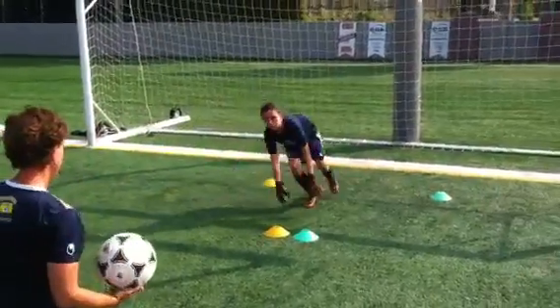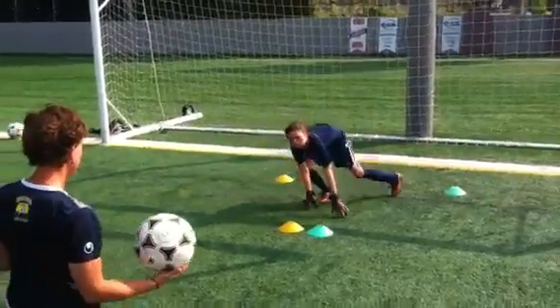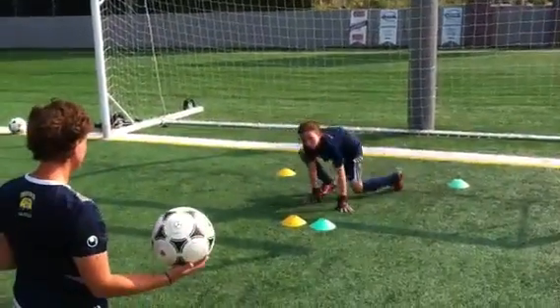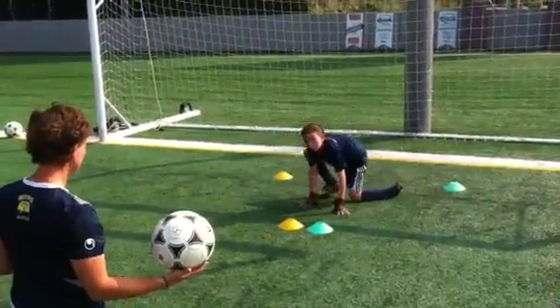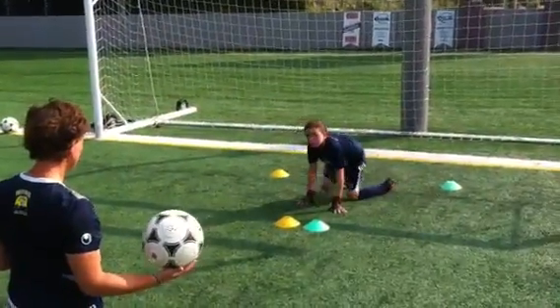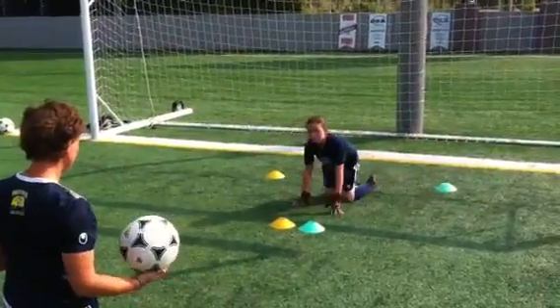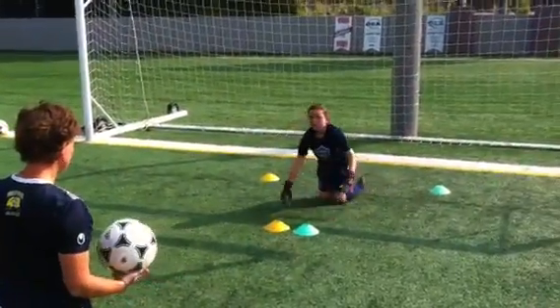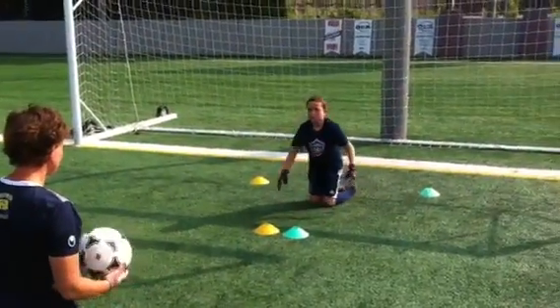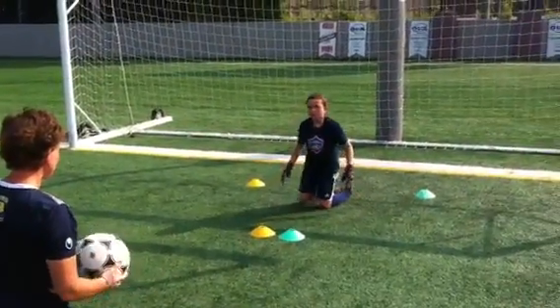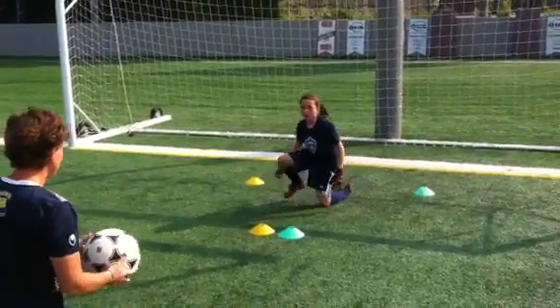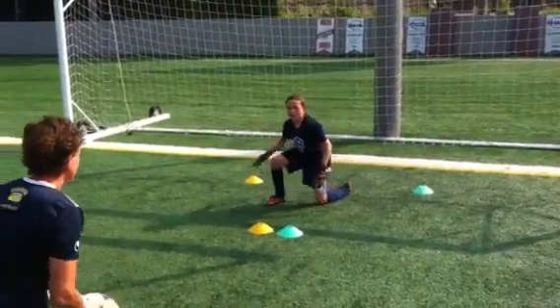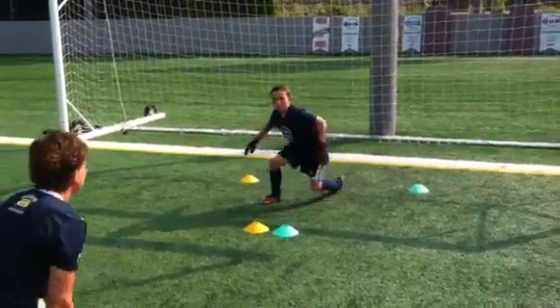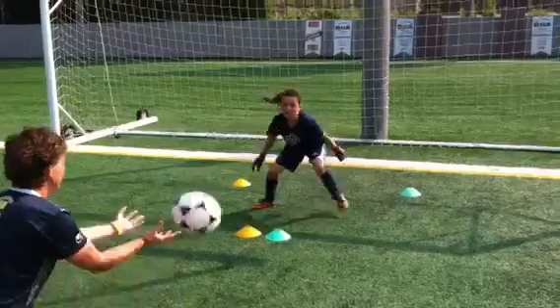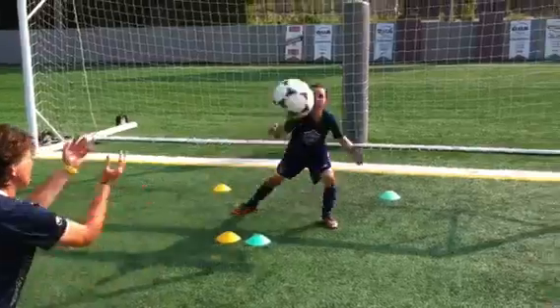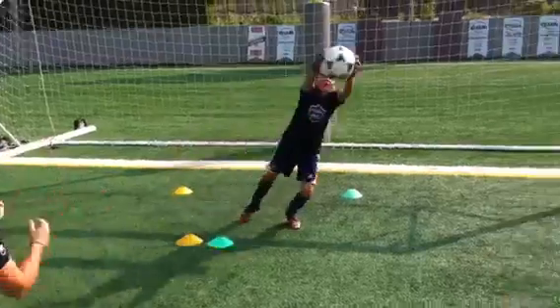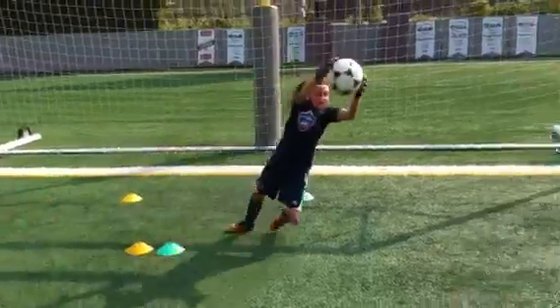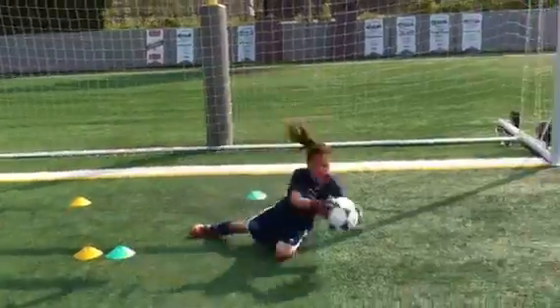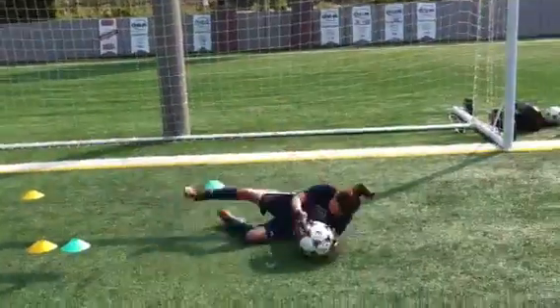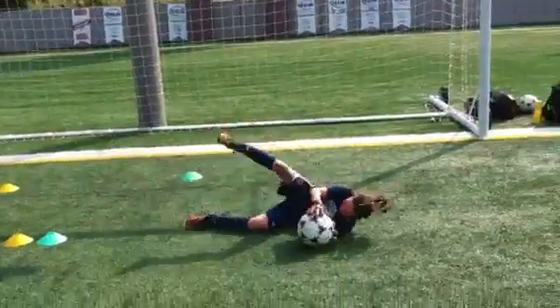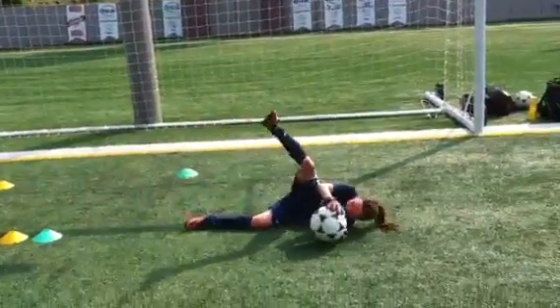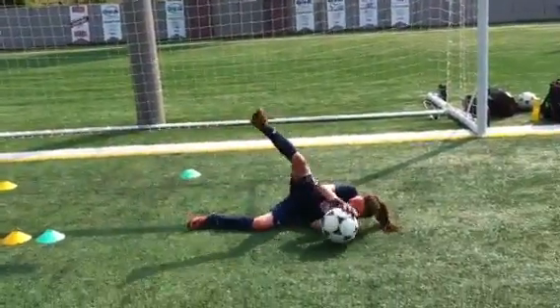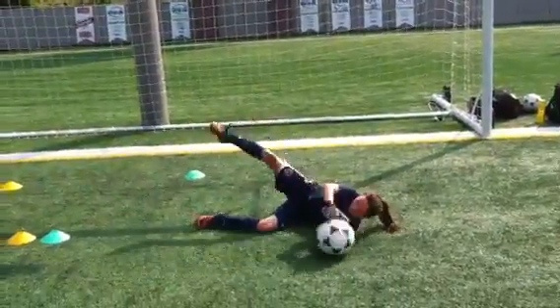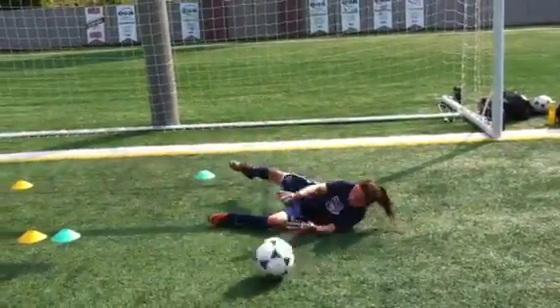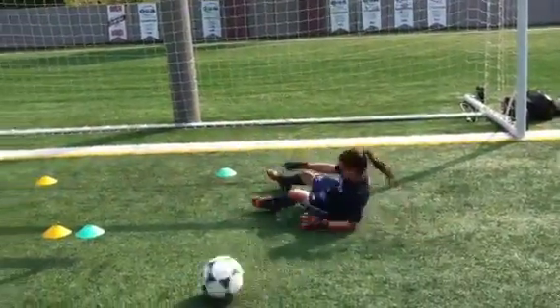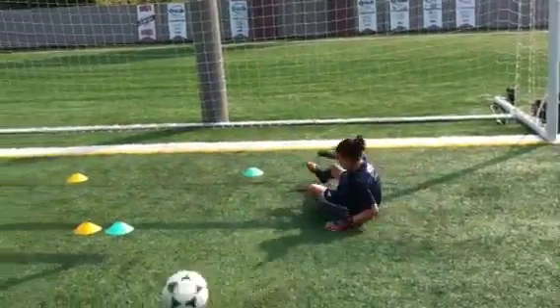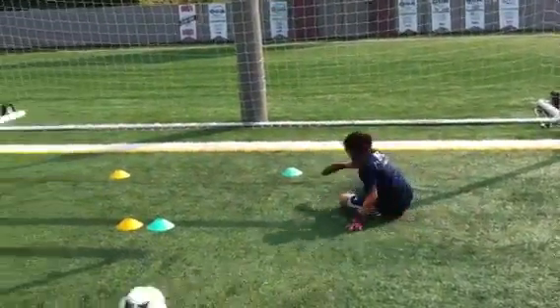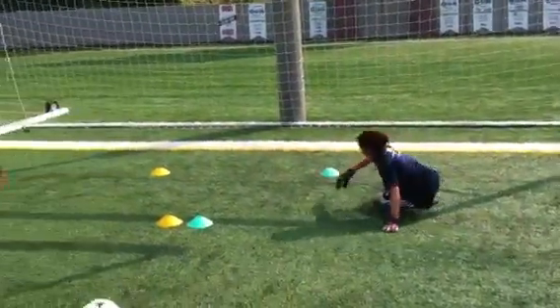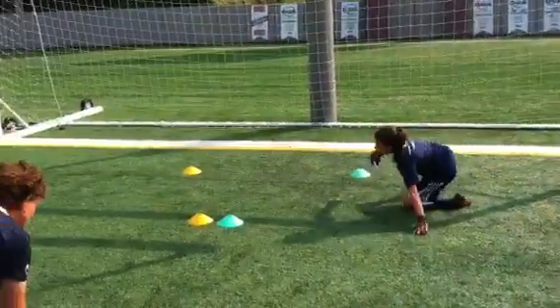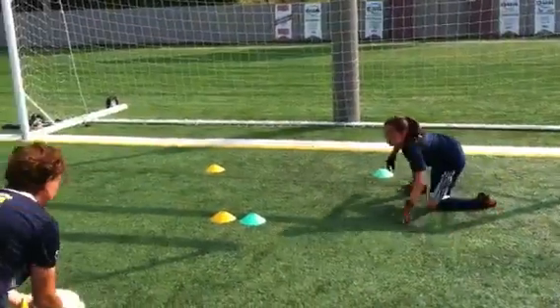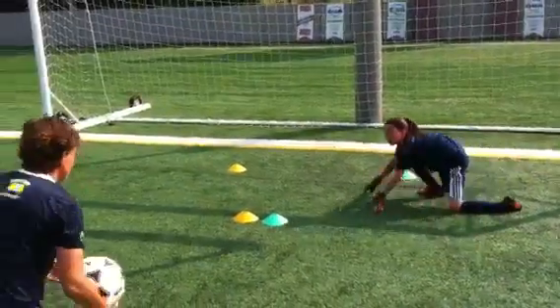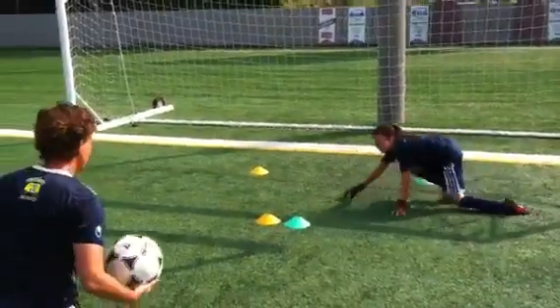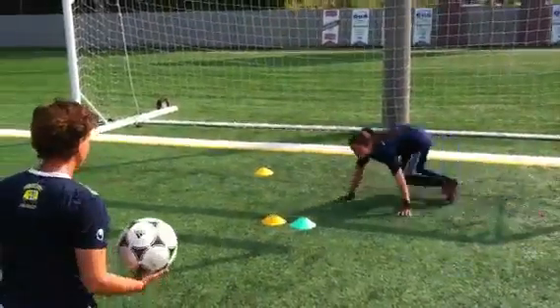Other side. Right, left. Ready? Go. Right, left. Push. Good. Eyes on the ball. Complete your save. Well done.